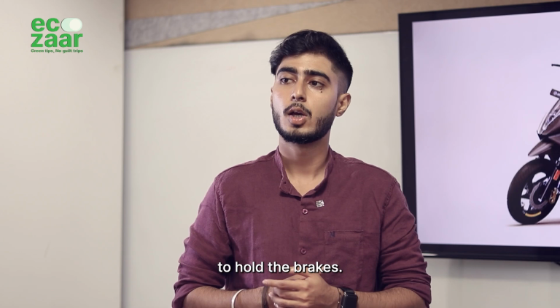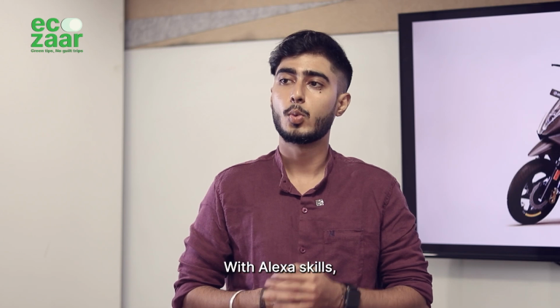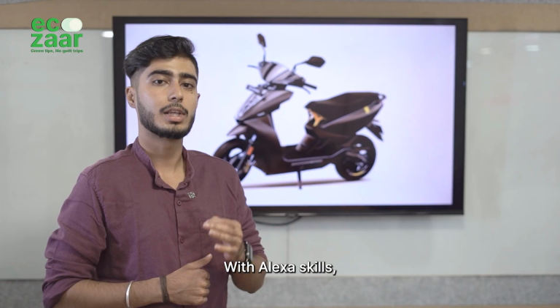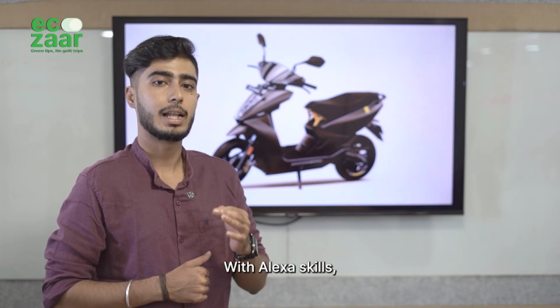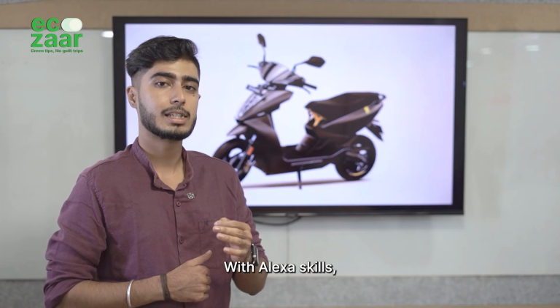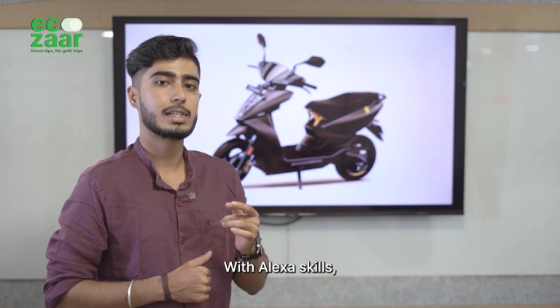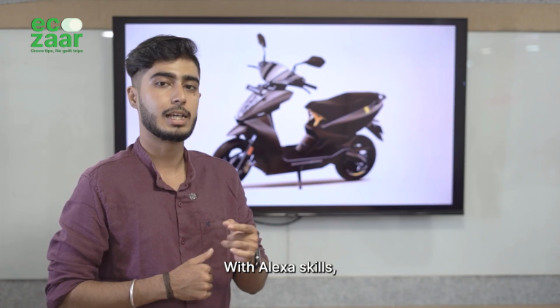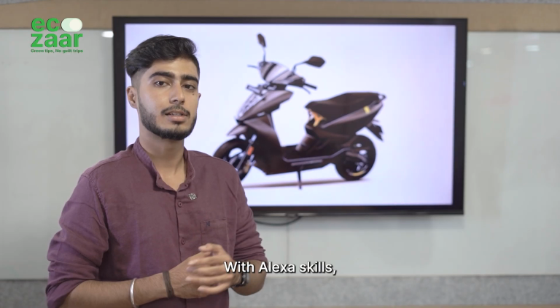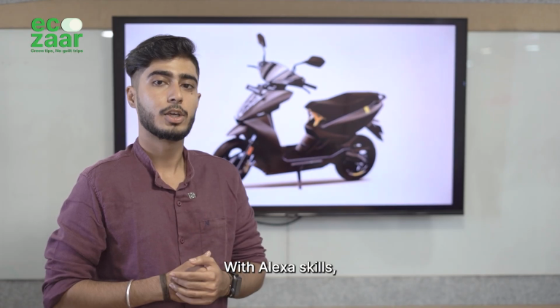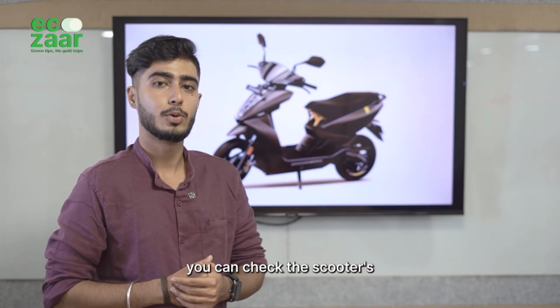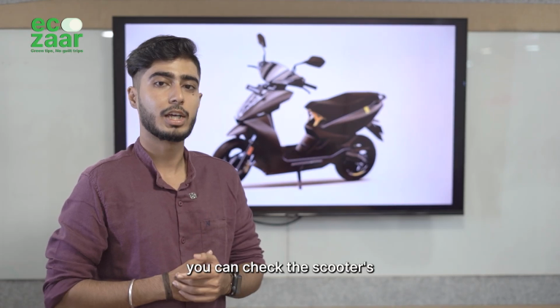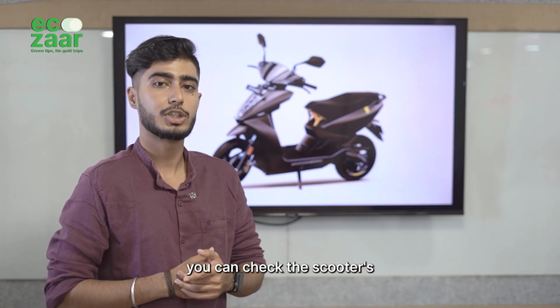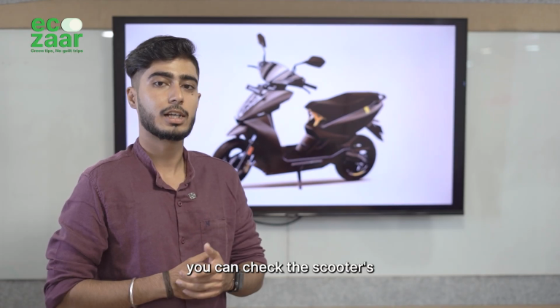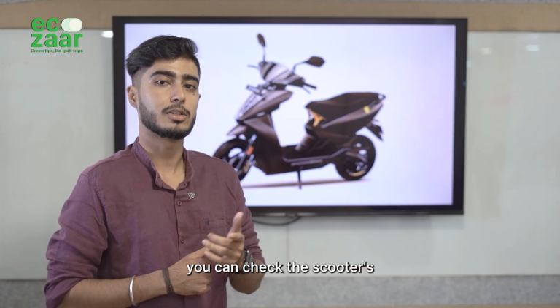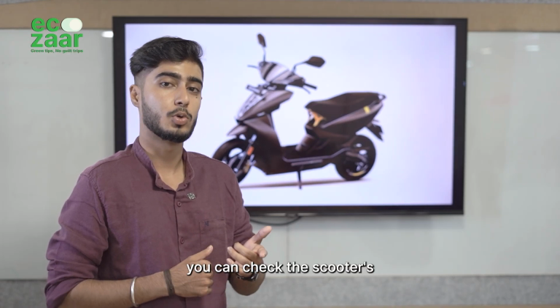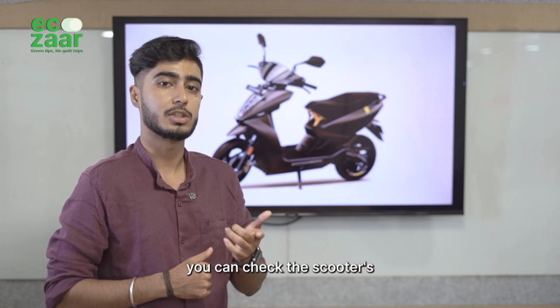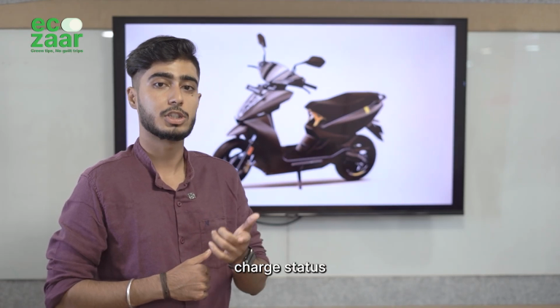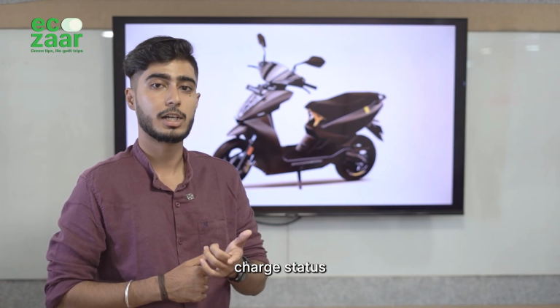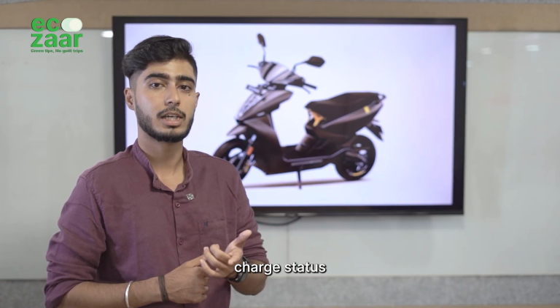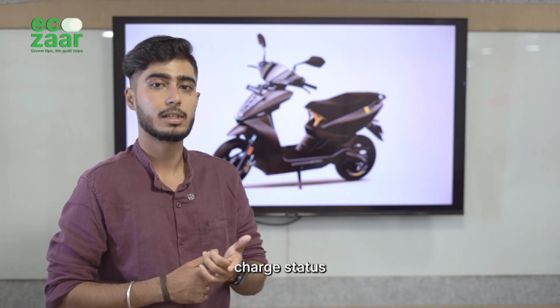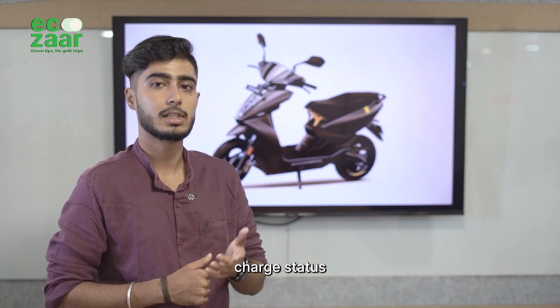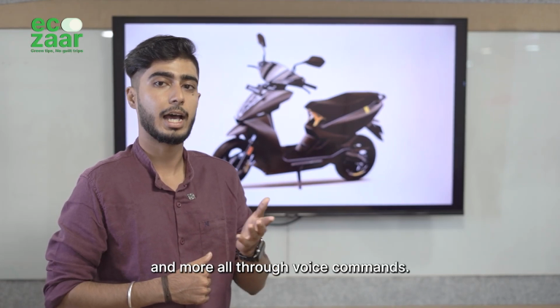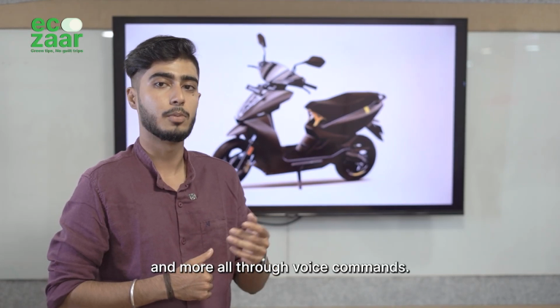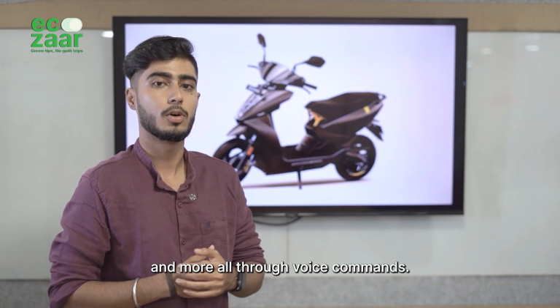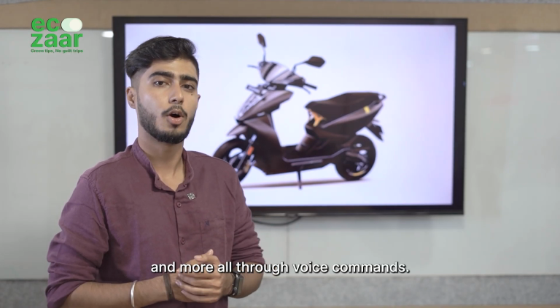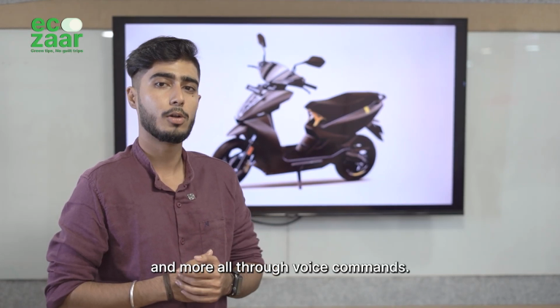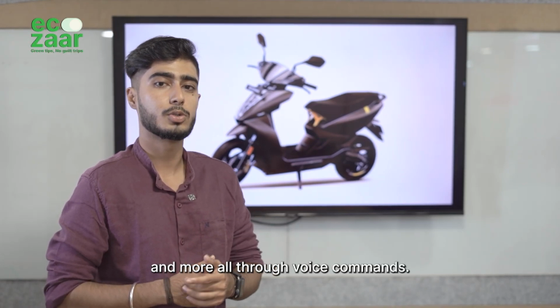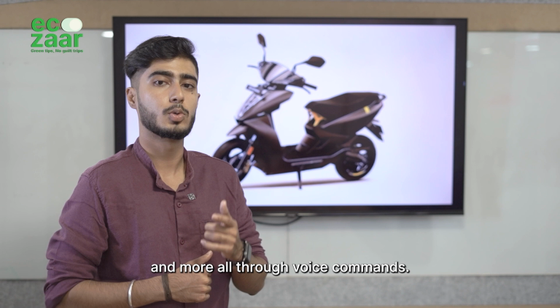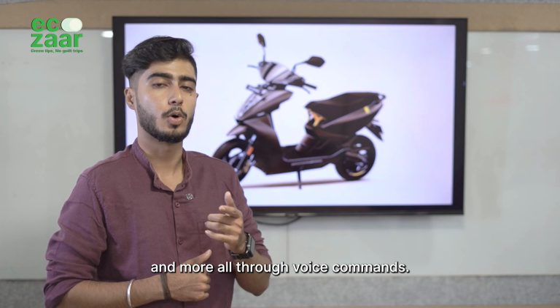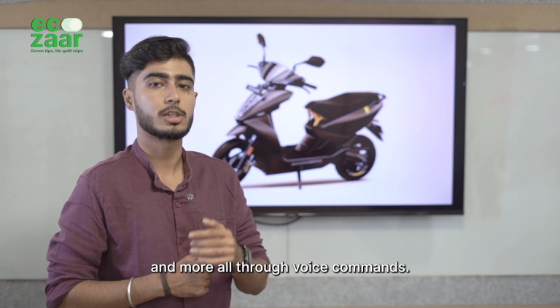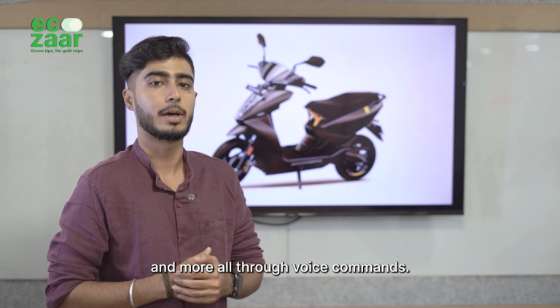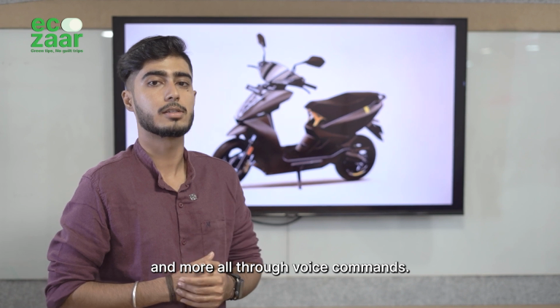With Alexa skills, you can check the scooter's charge status and more, all through voice commands.